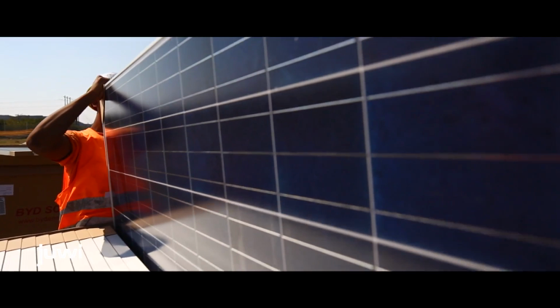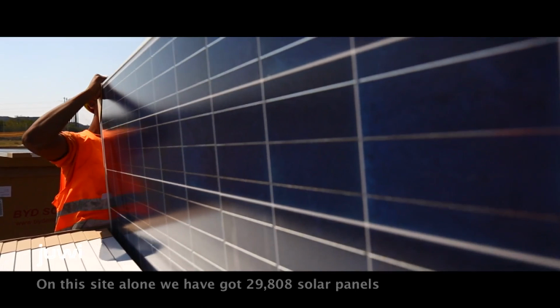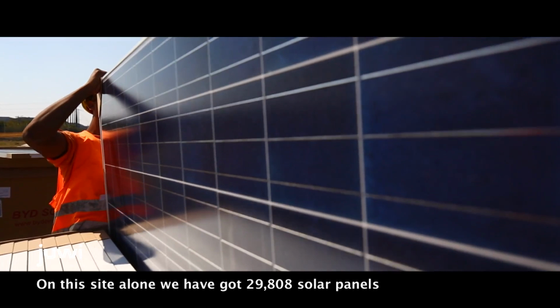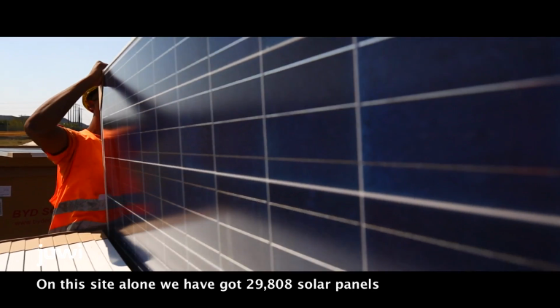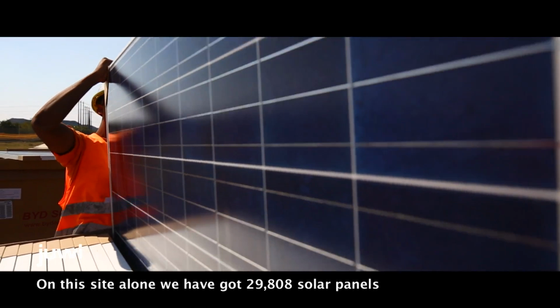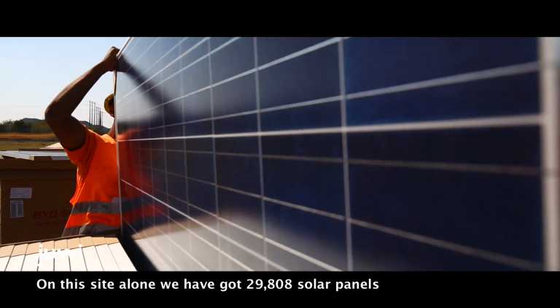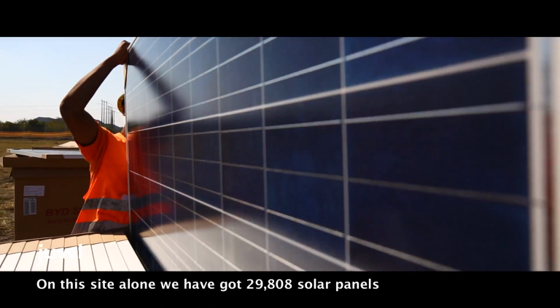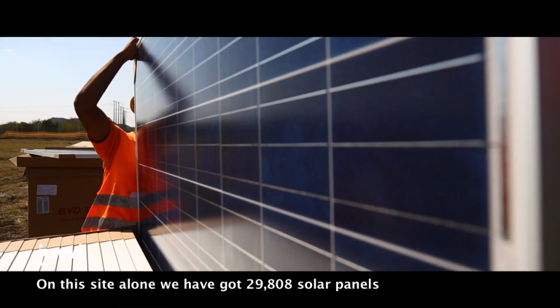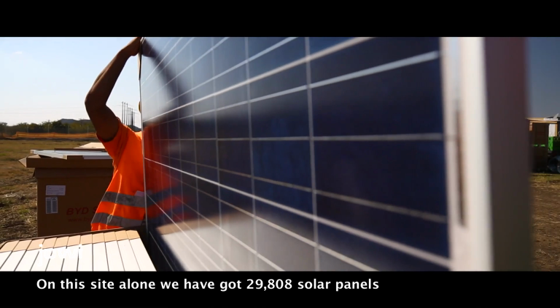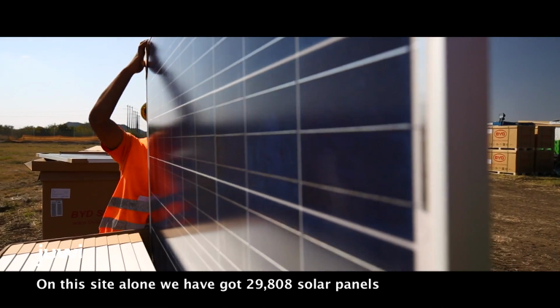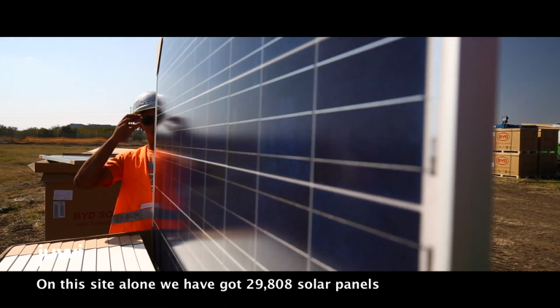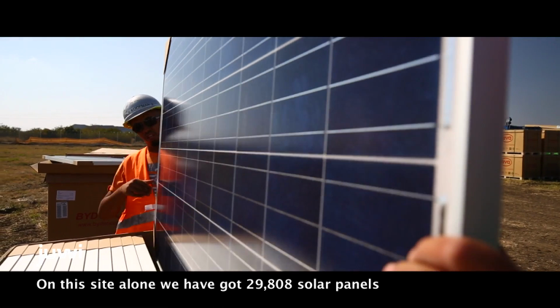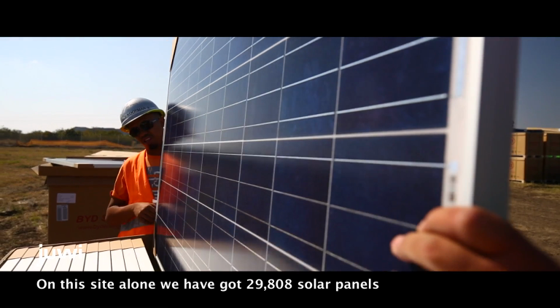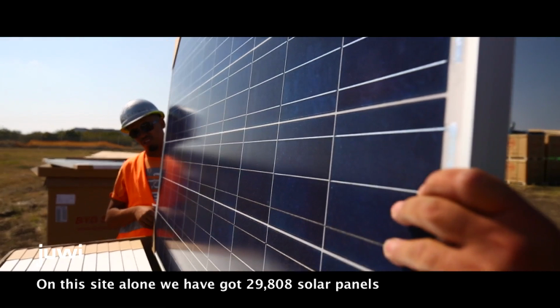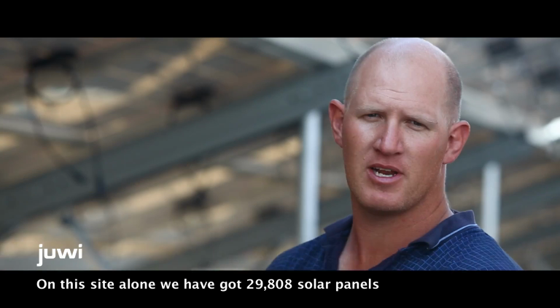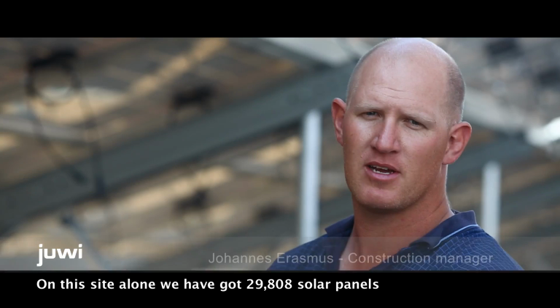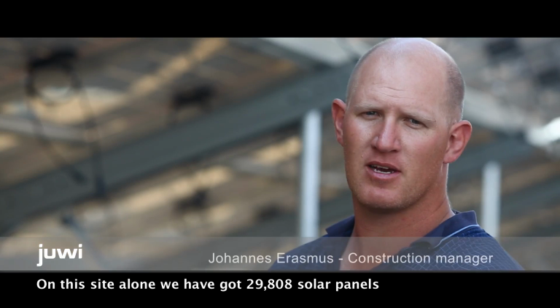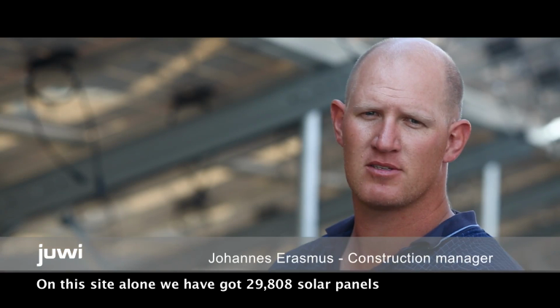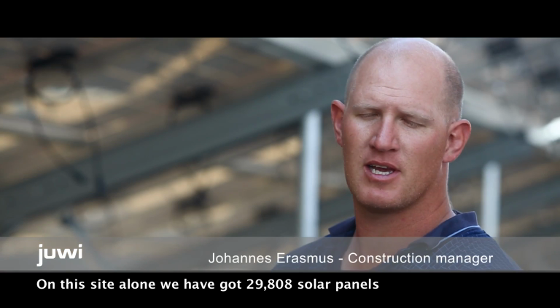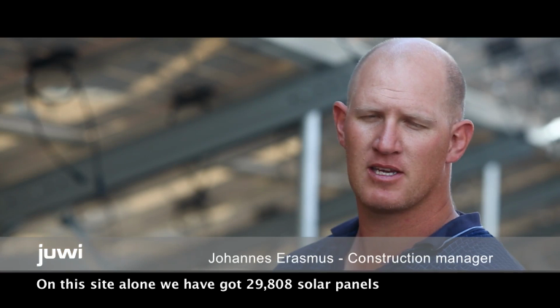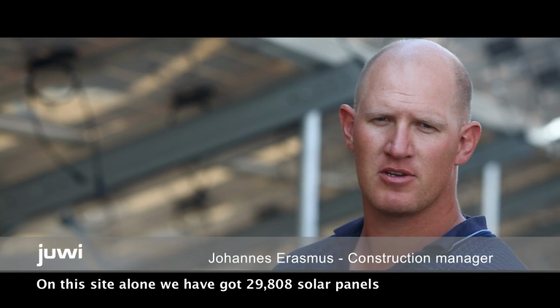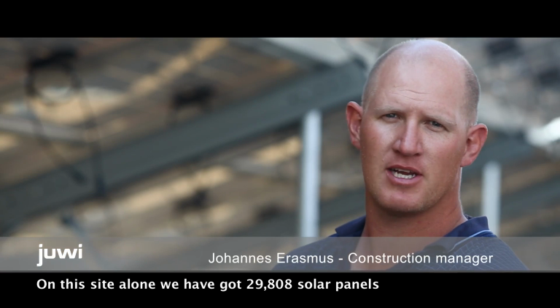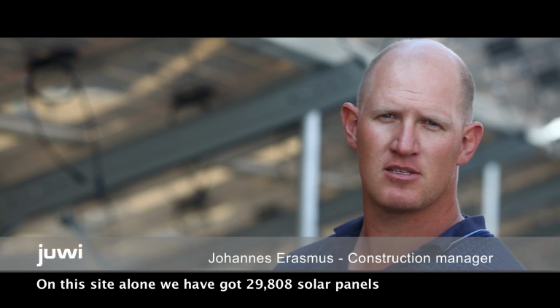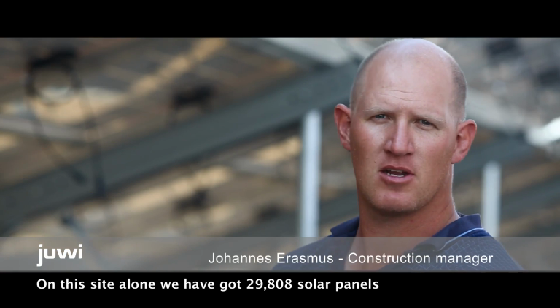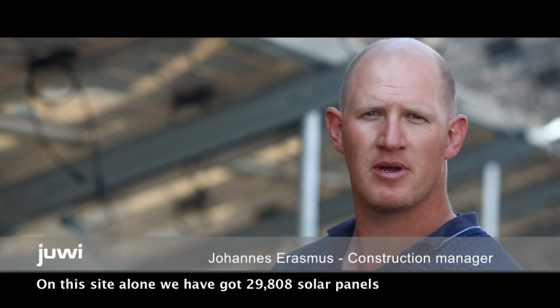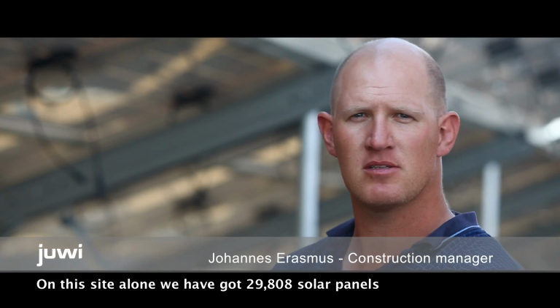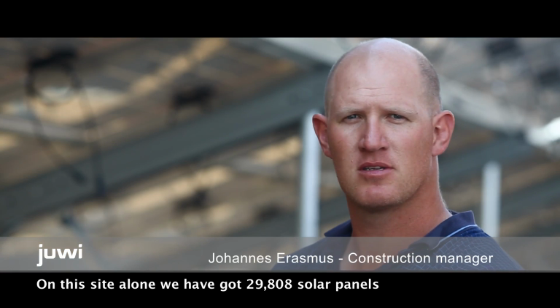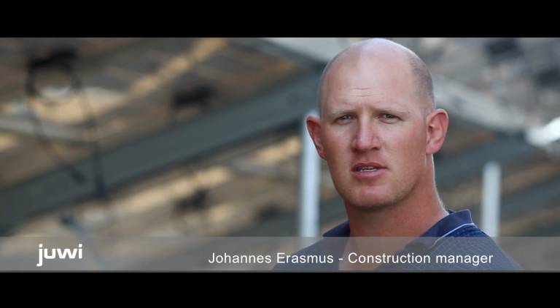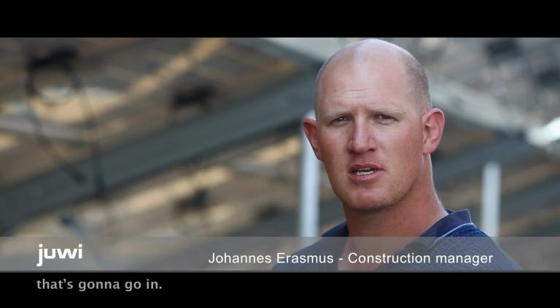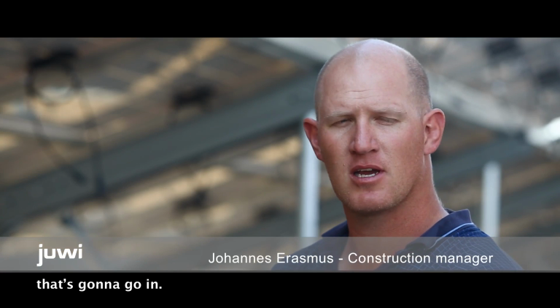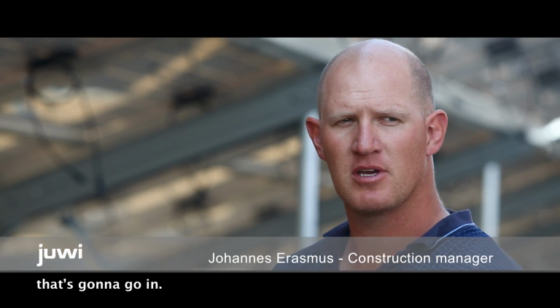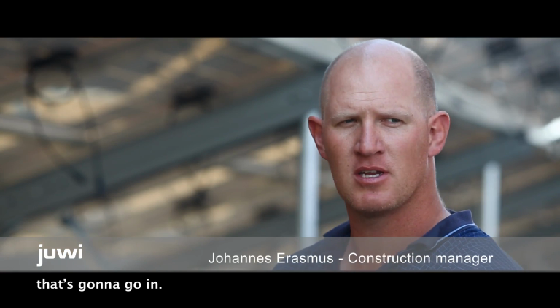On this site alone, we've got 29,808 solar panels that are going to go in.